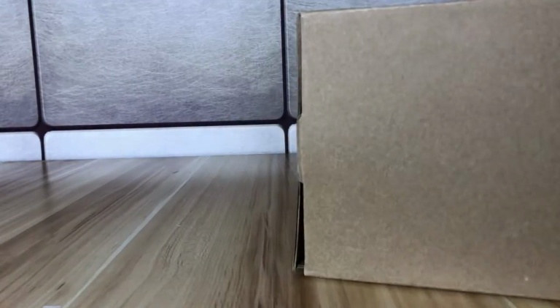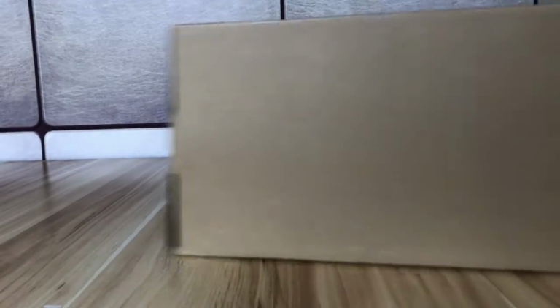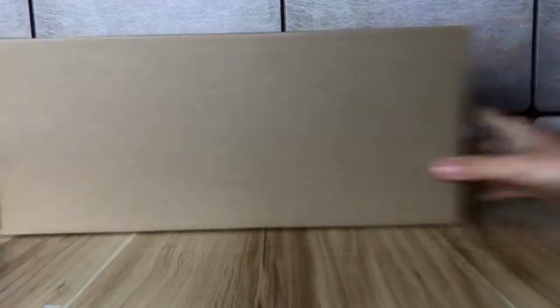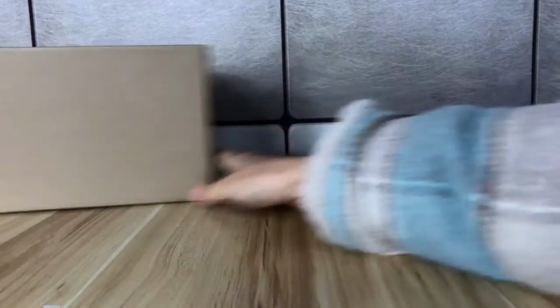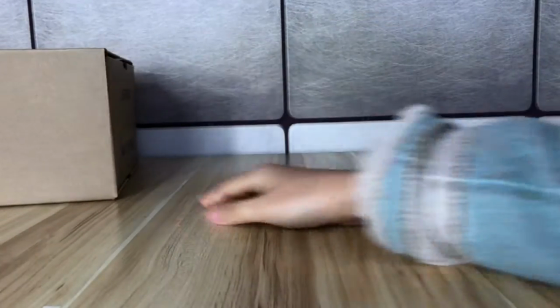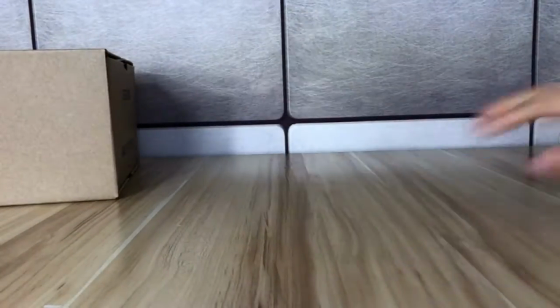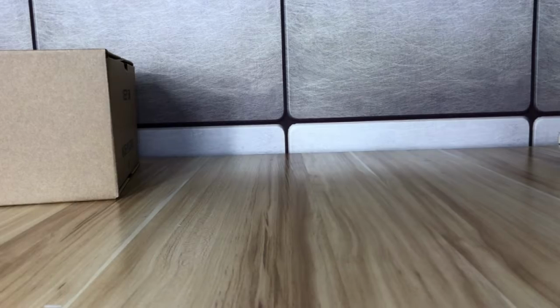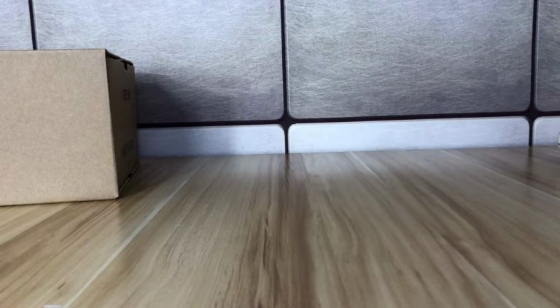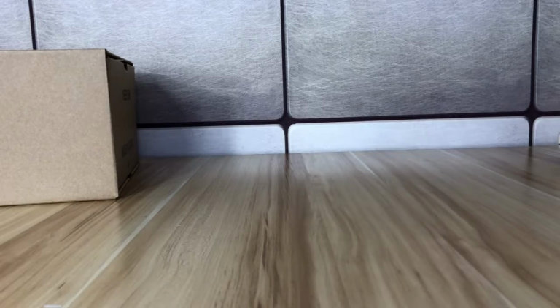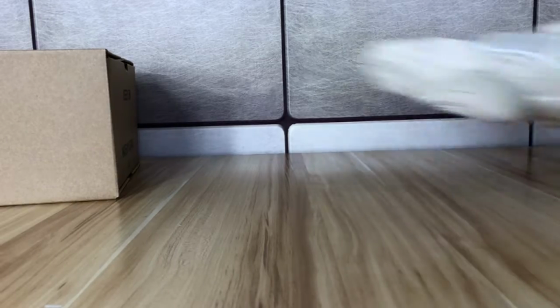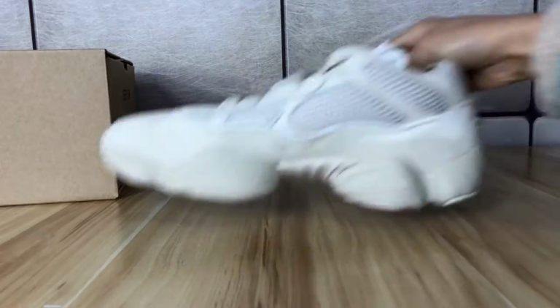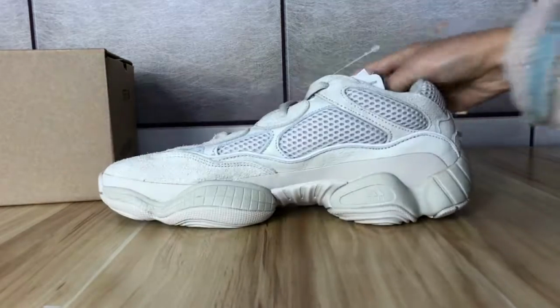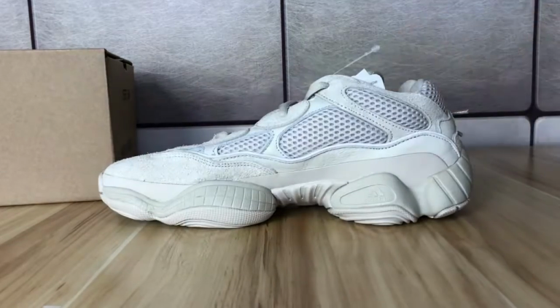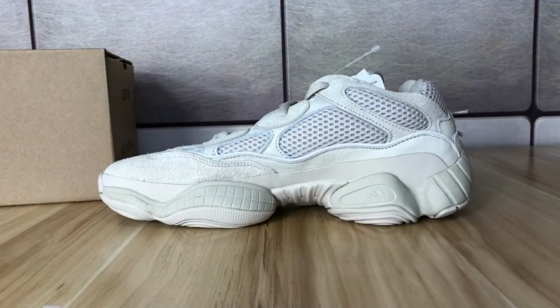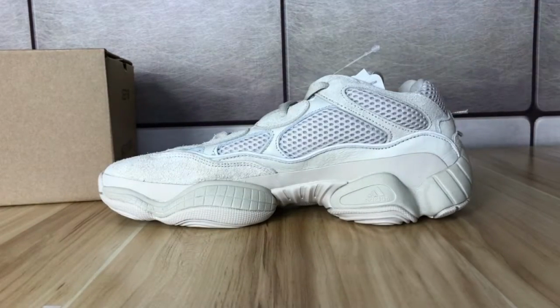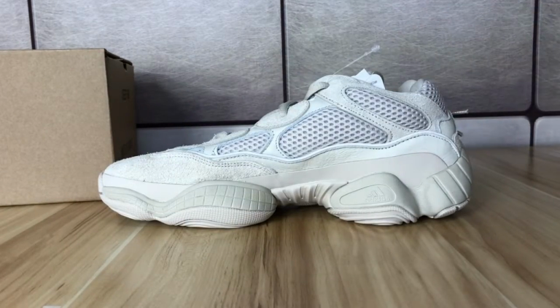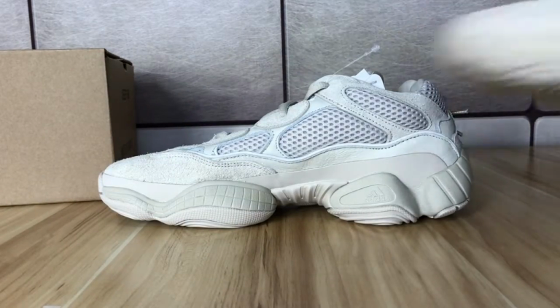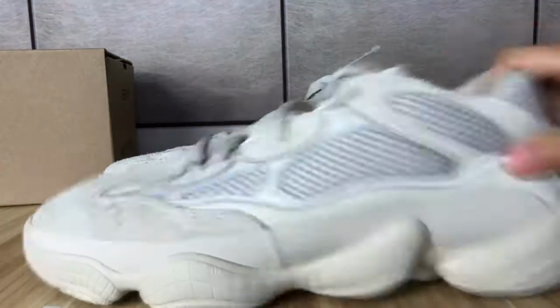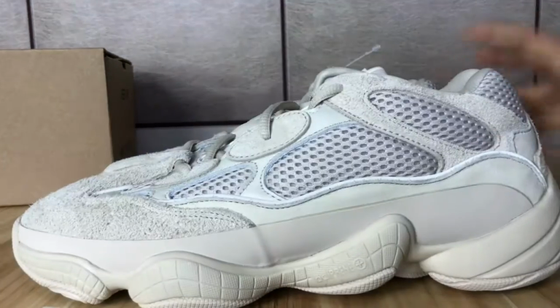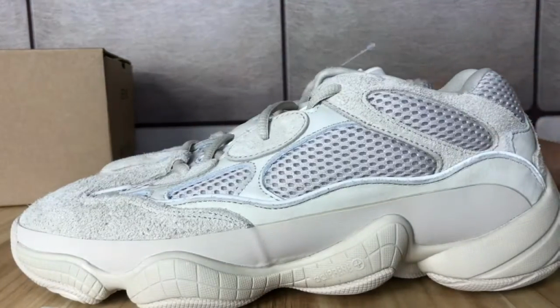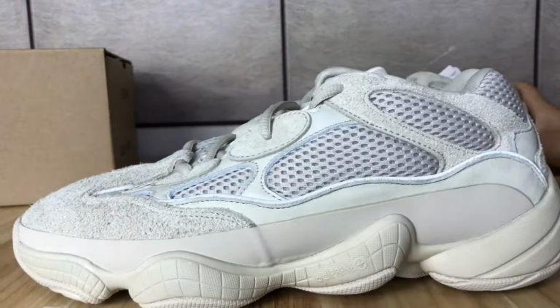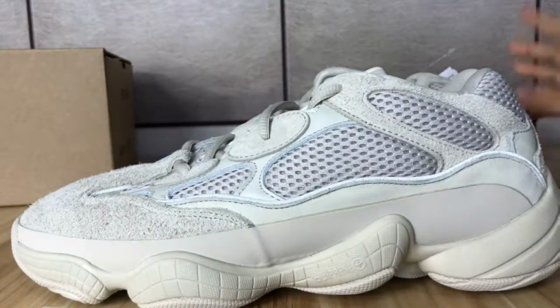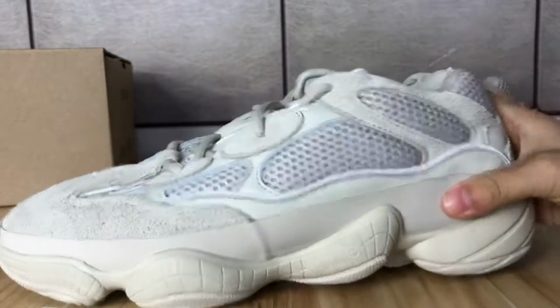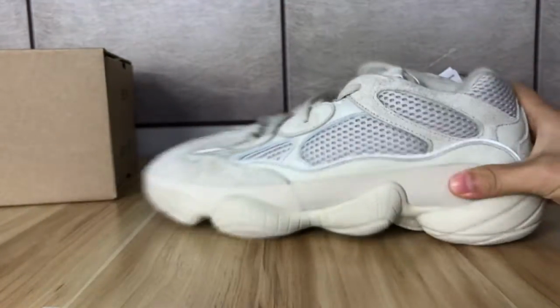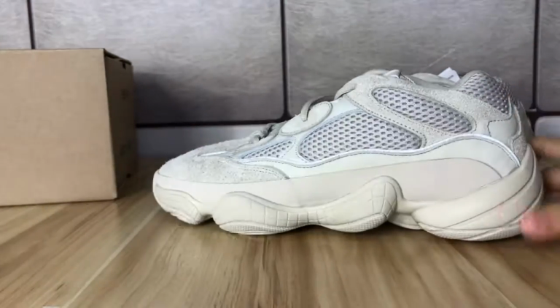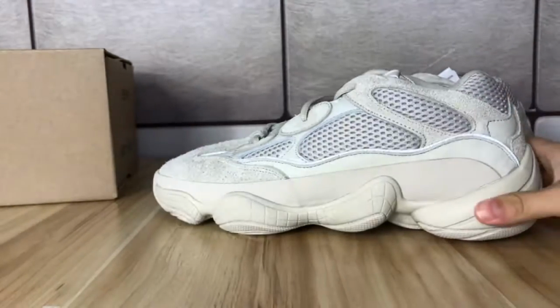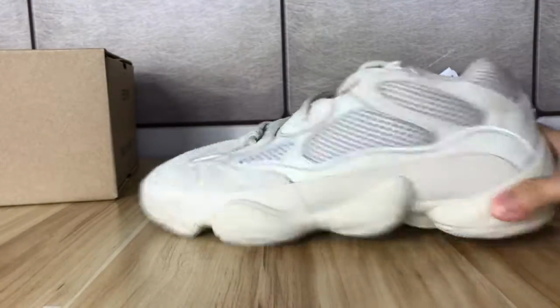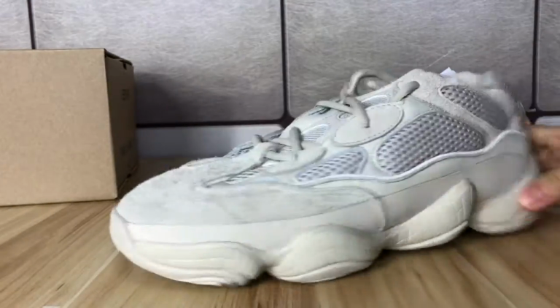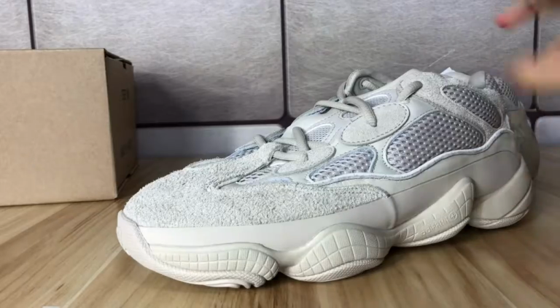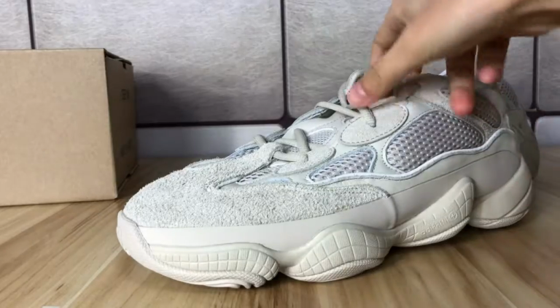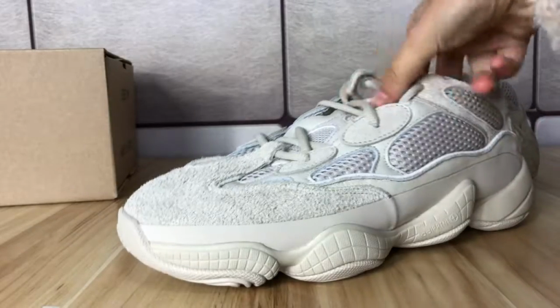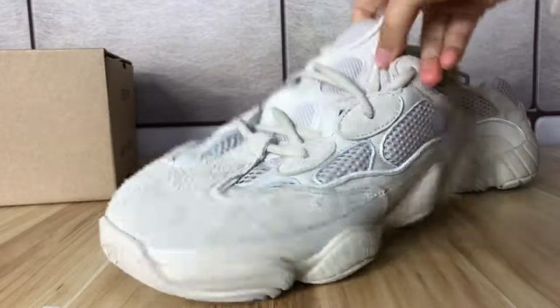Inside we found shoe paper. Now let's take the shoe out of the box and check it around.